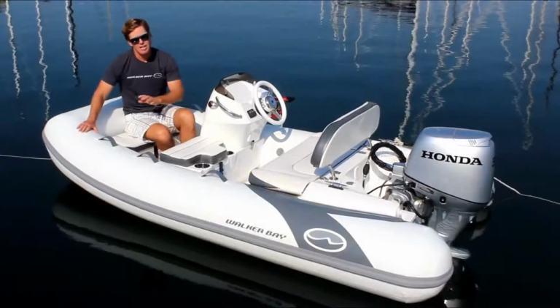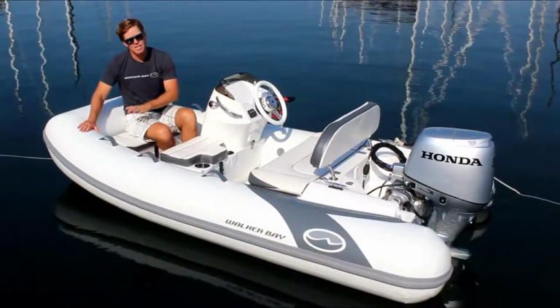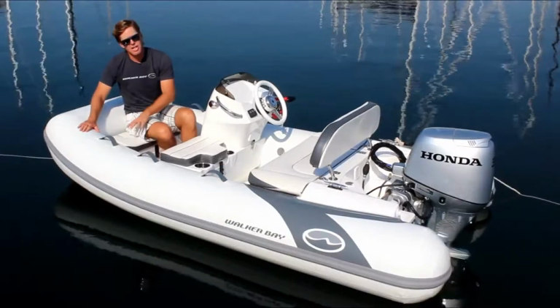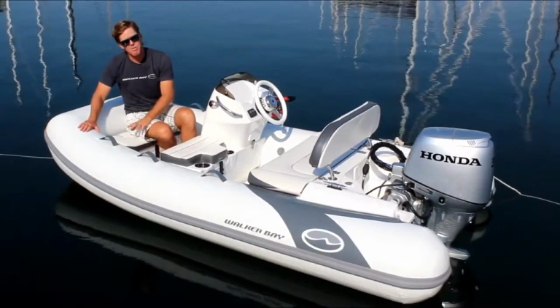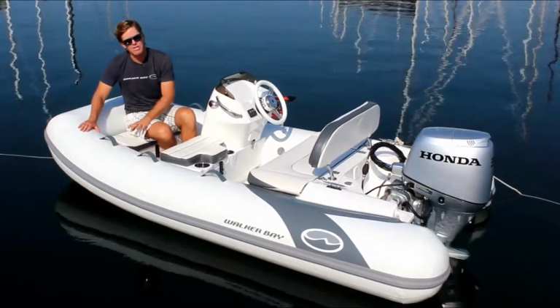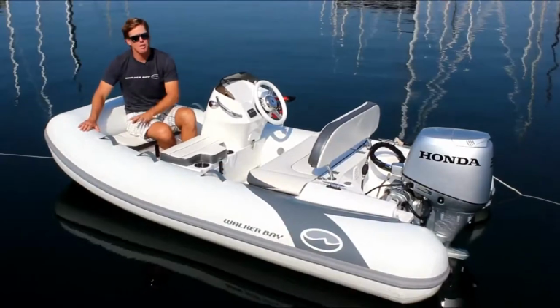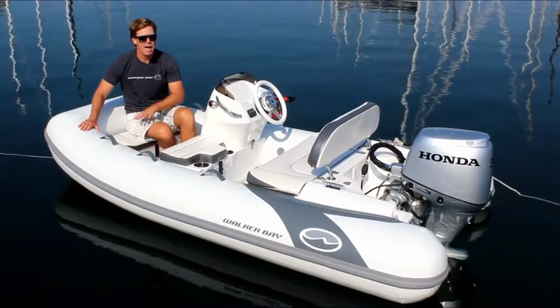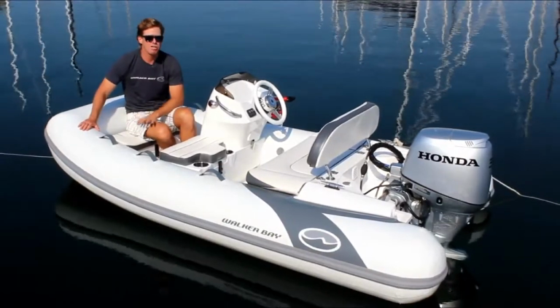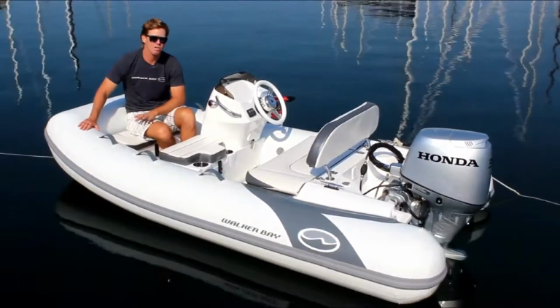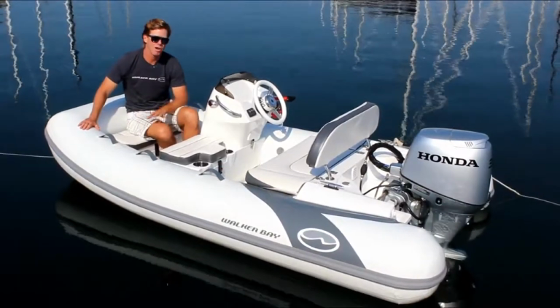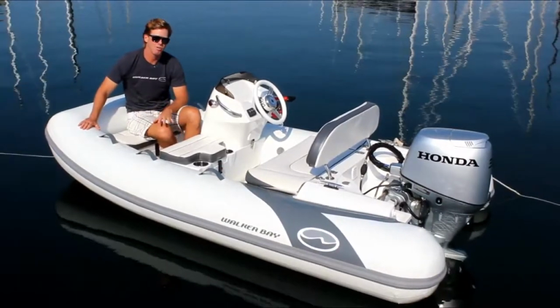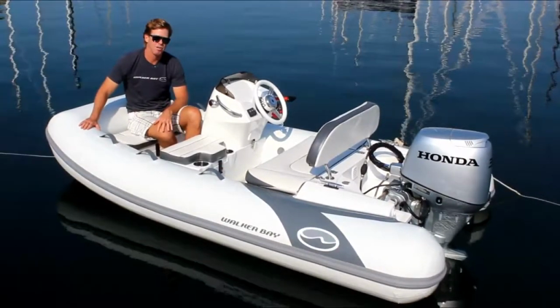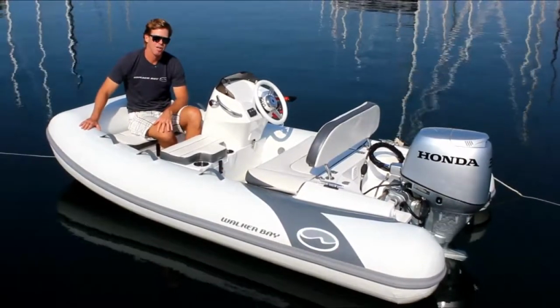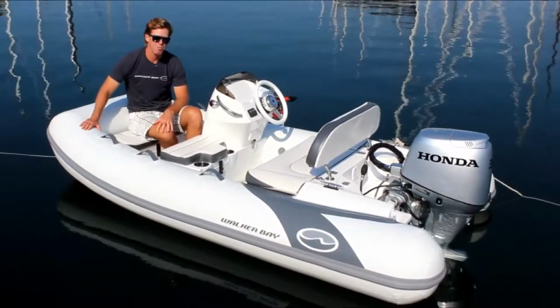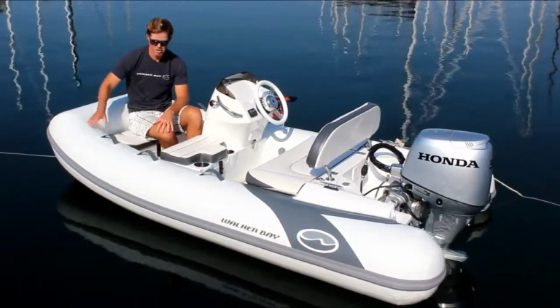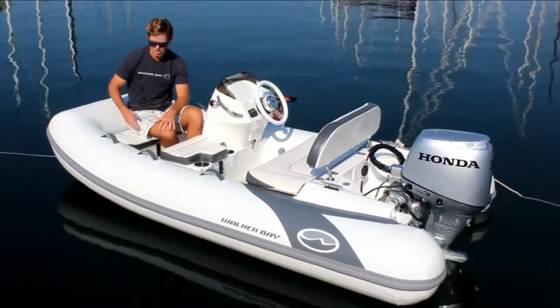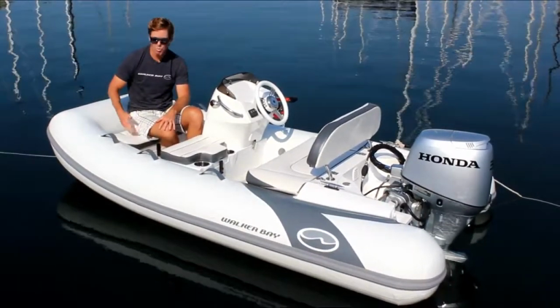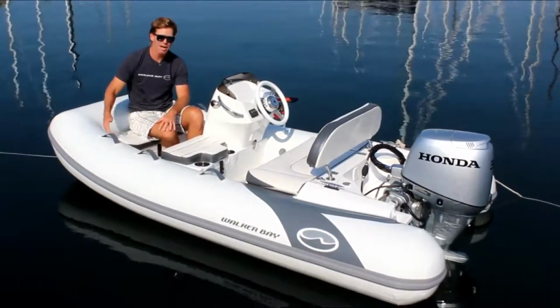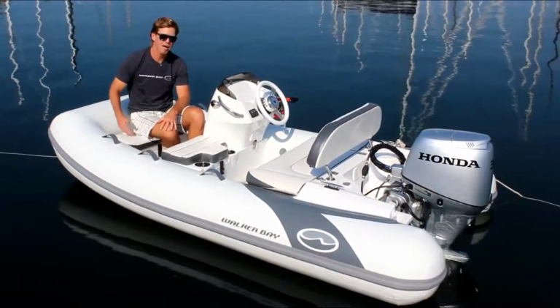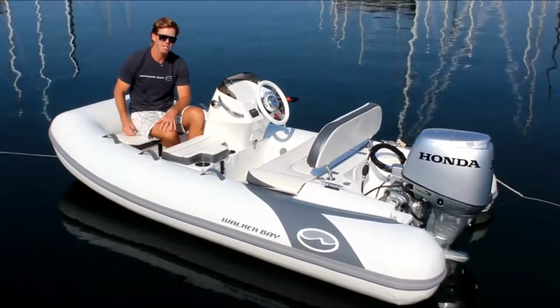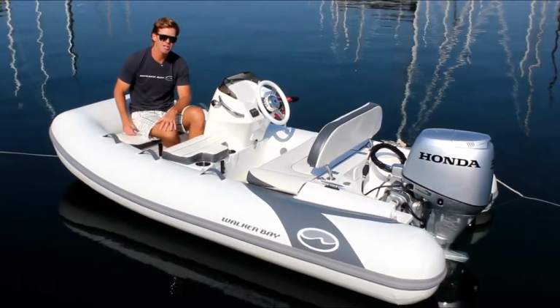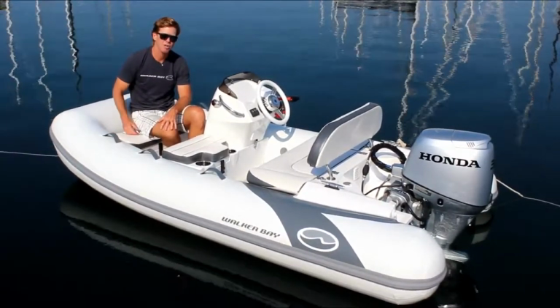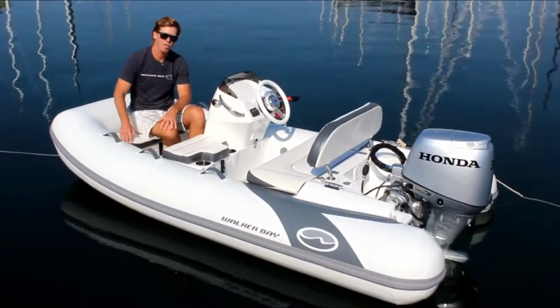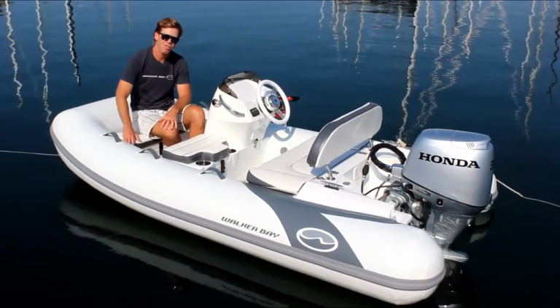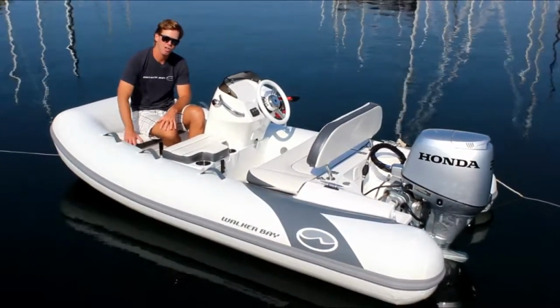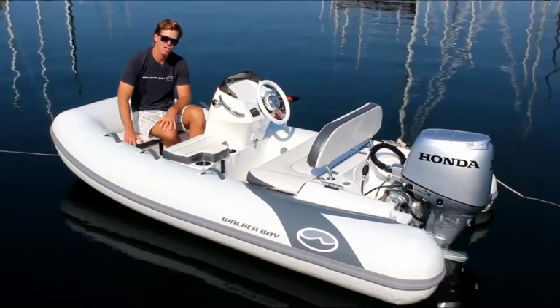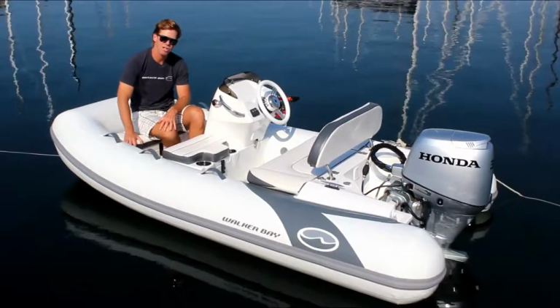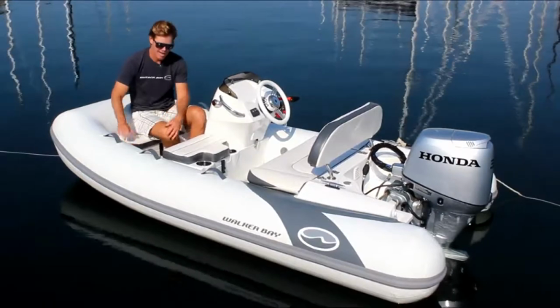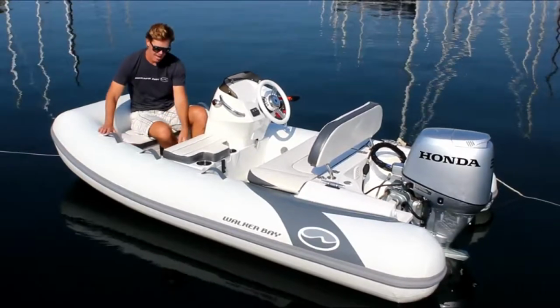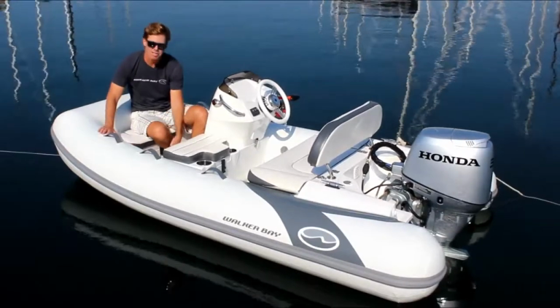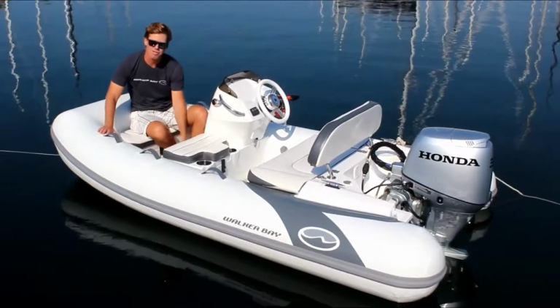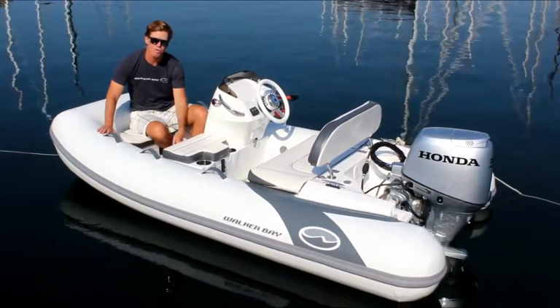Seating up front in the bow is also comfortable because there's a wide bow seat with a thick cushion and lots of foot room.